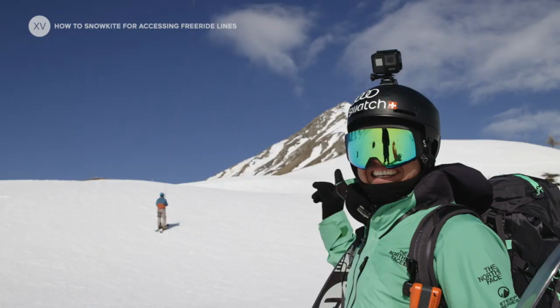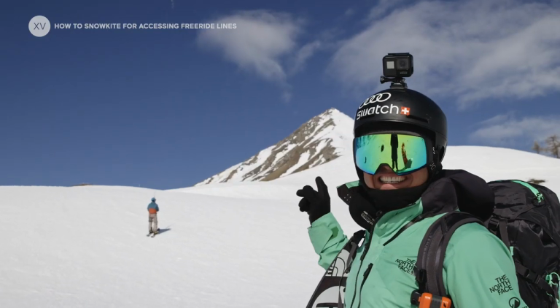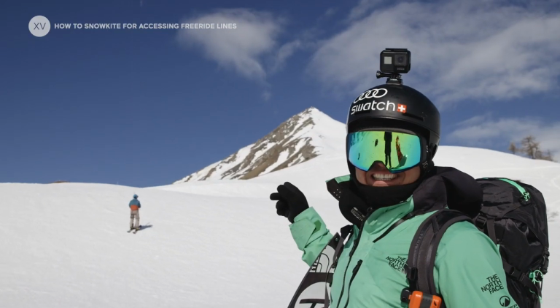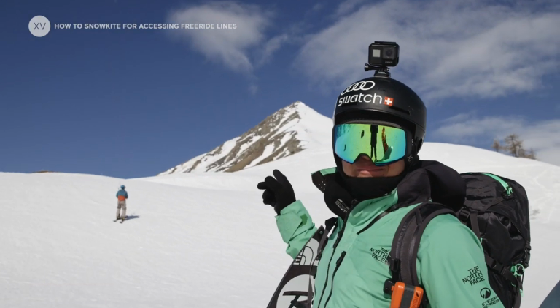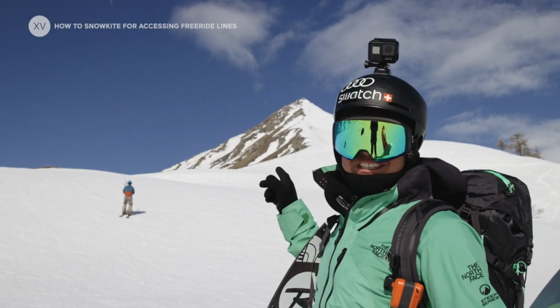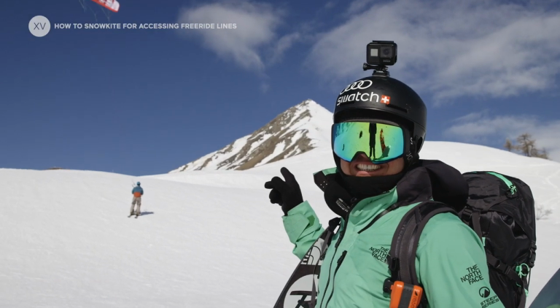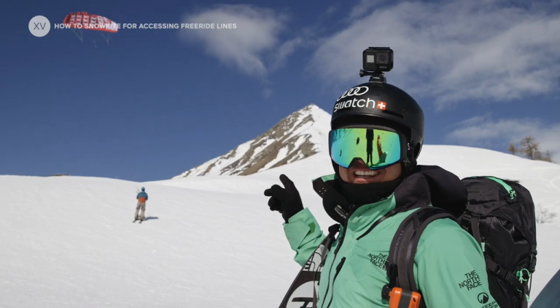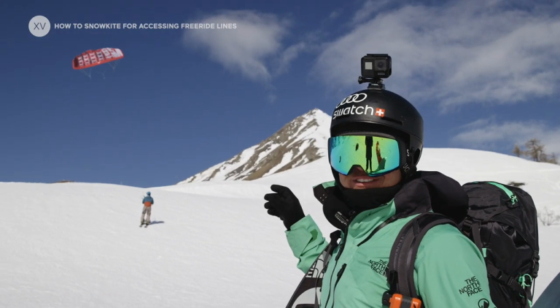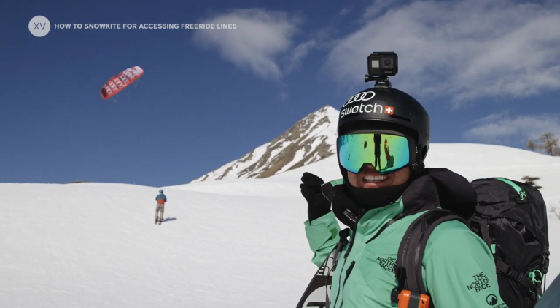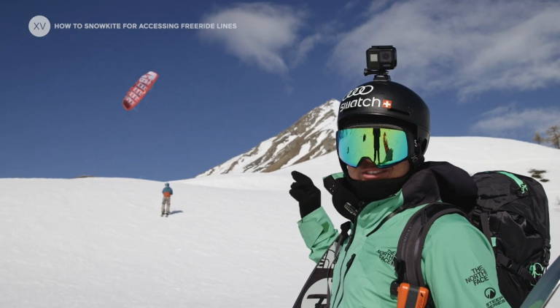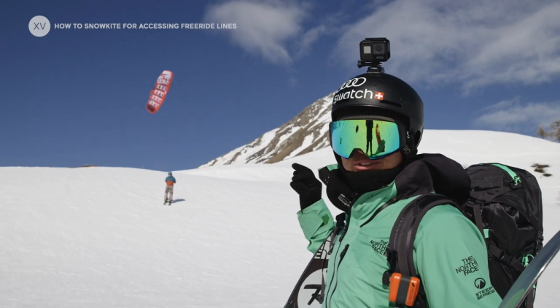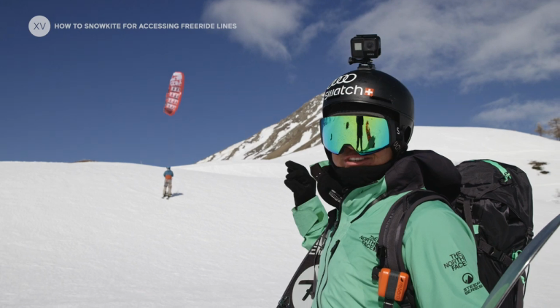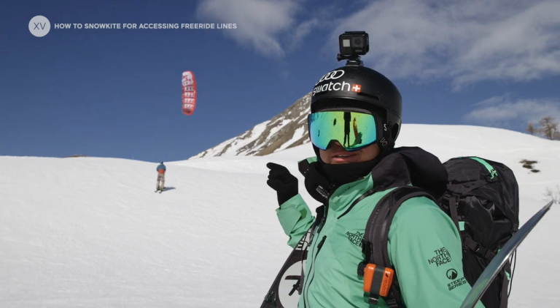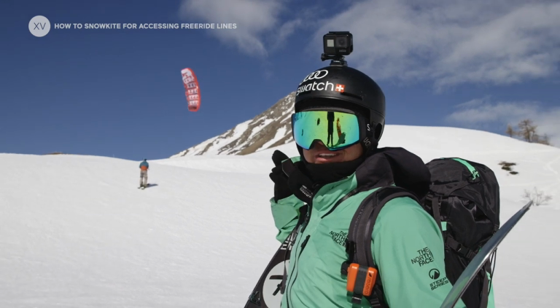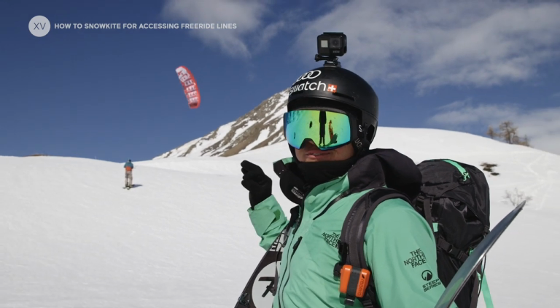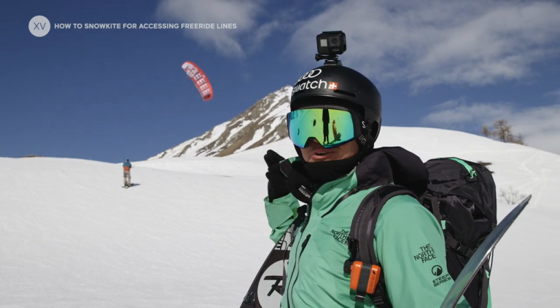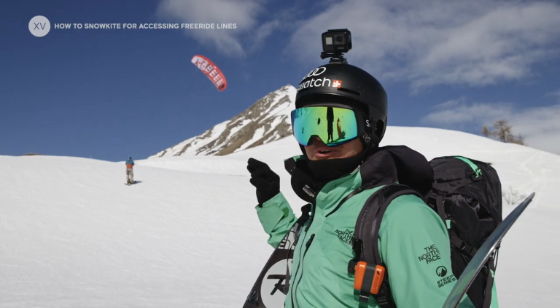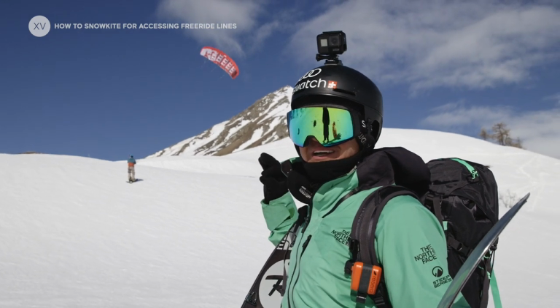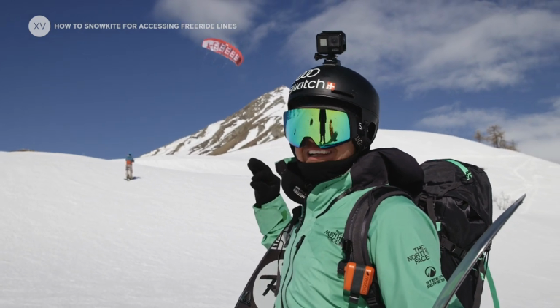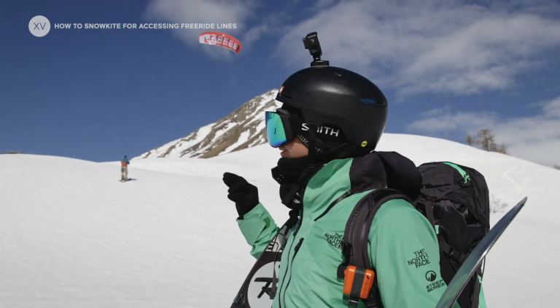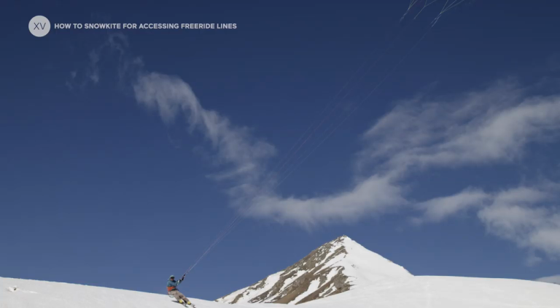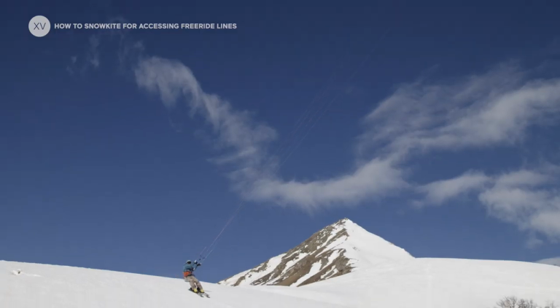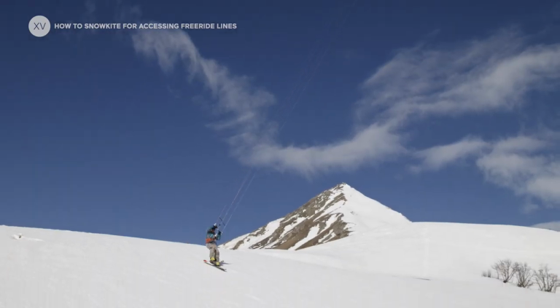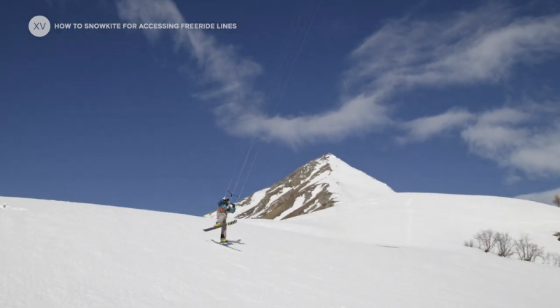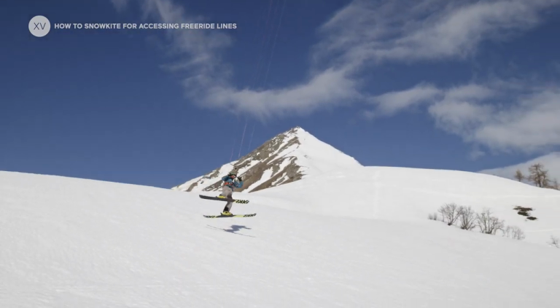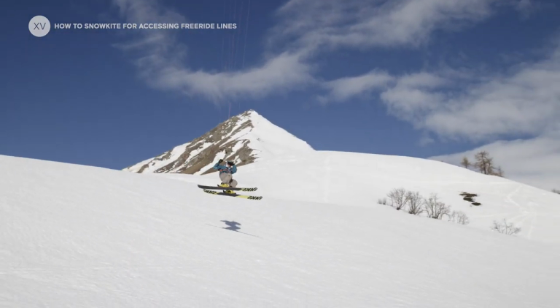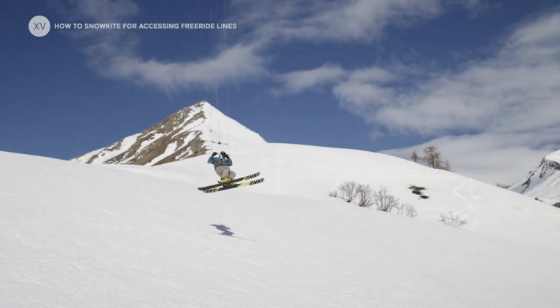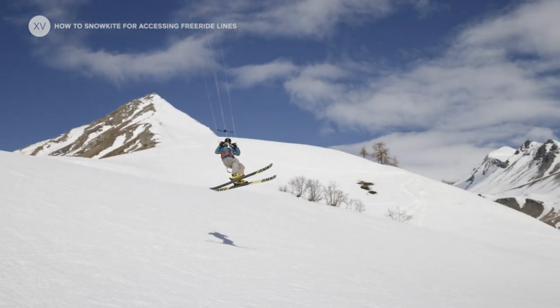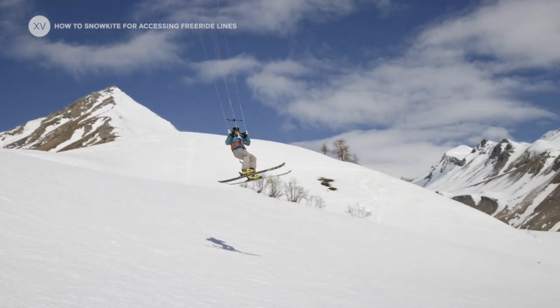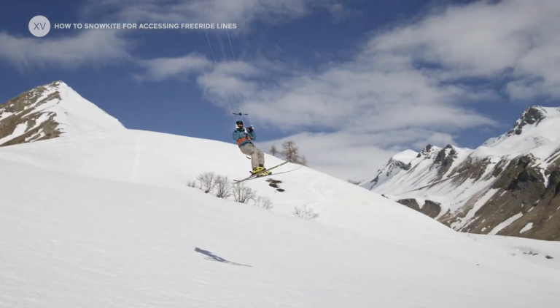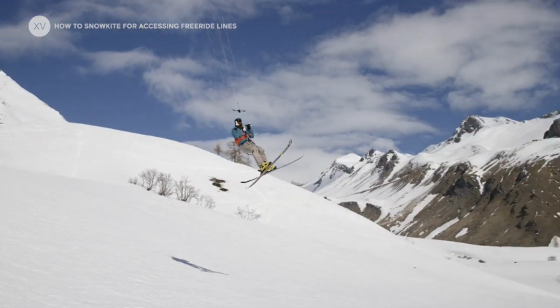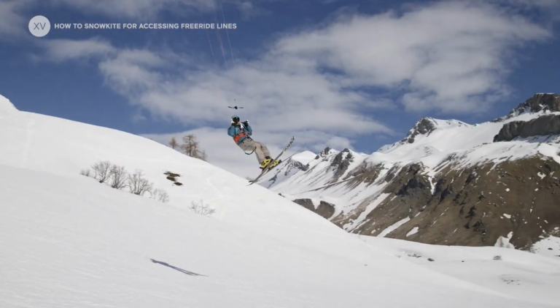This is the magic ski lift and that's the solution I've been looking for all my life. This is freaking cool.